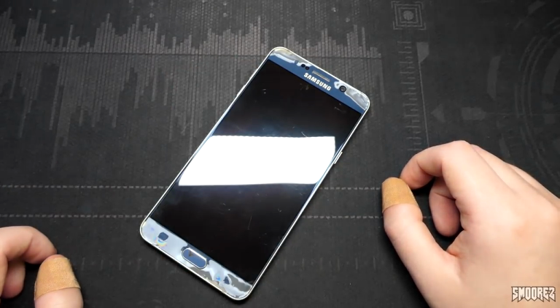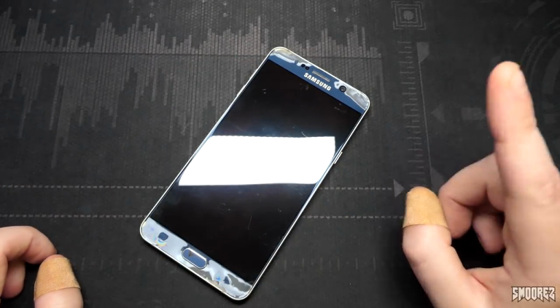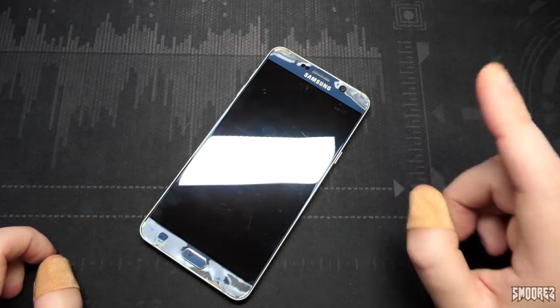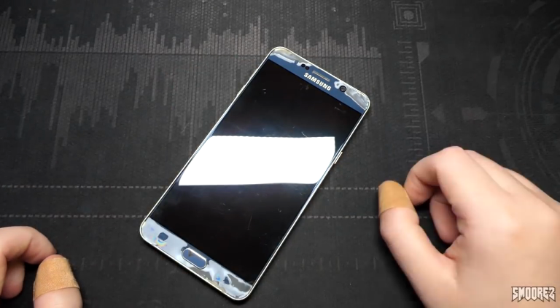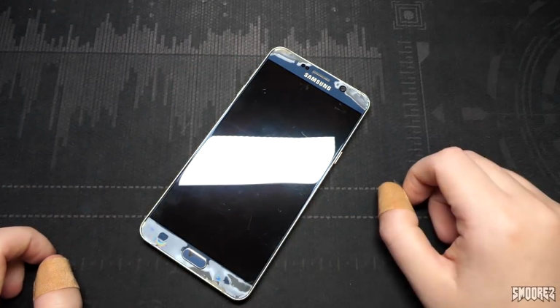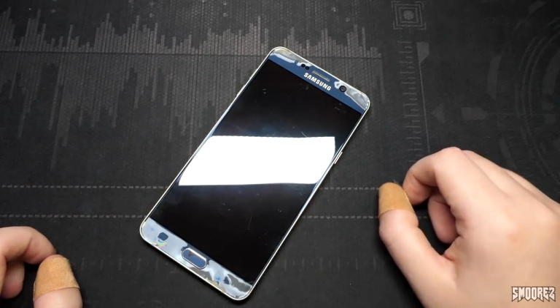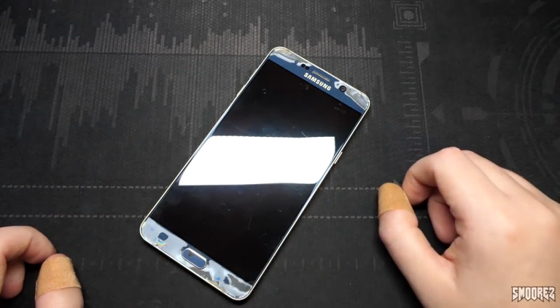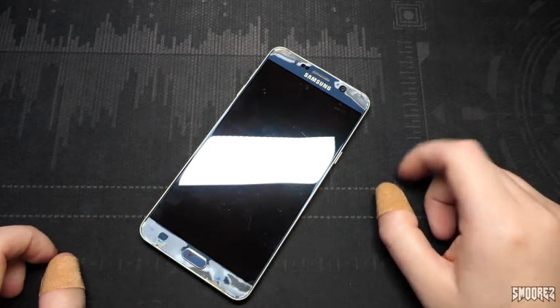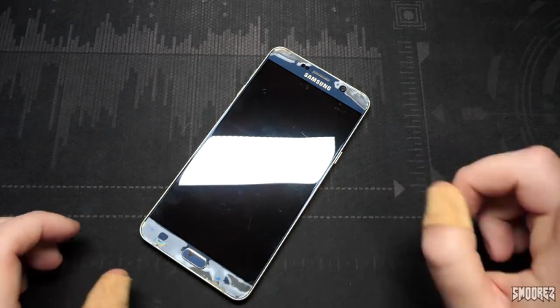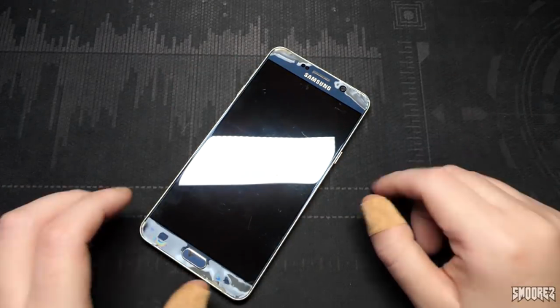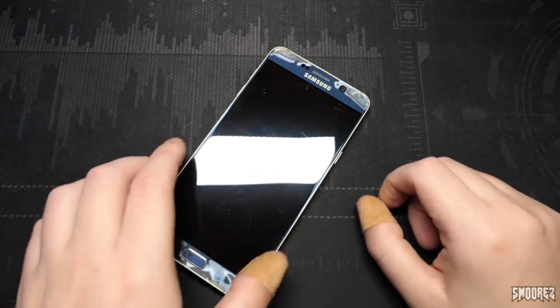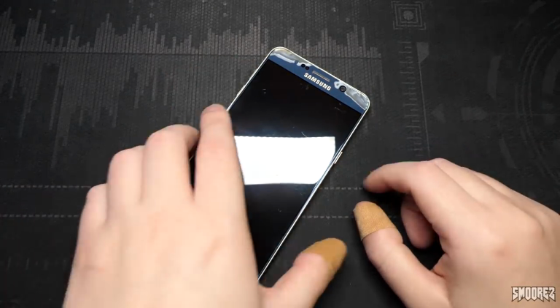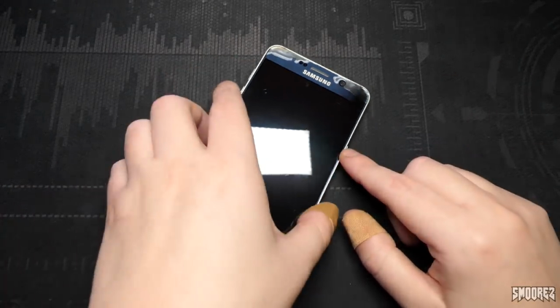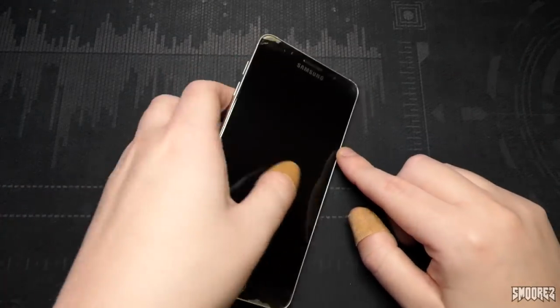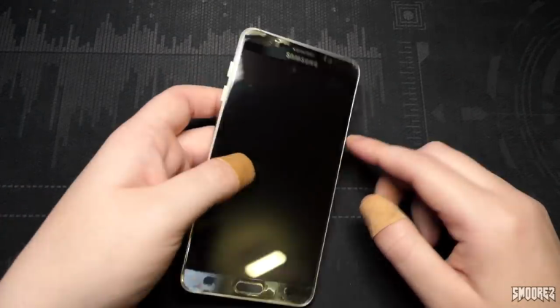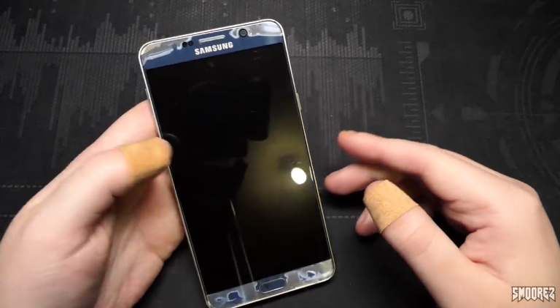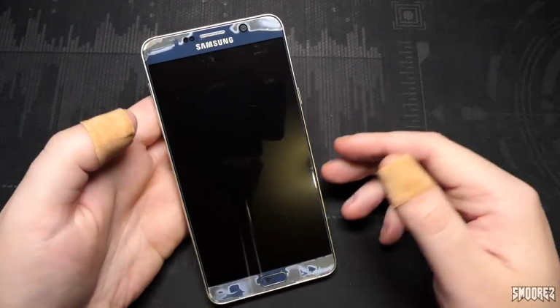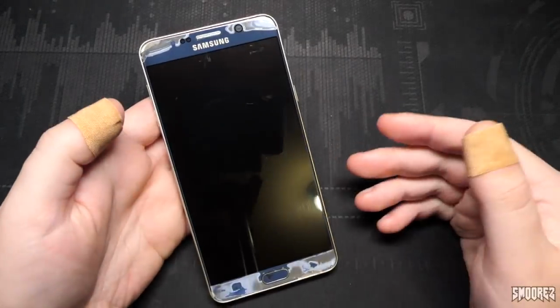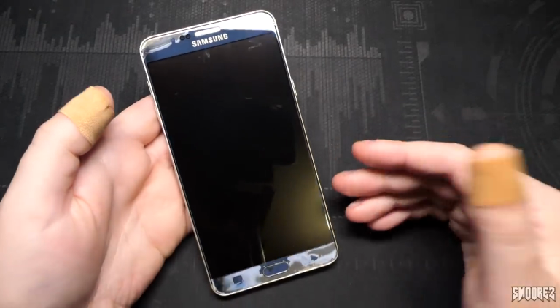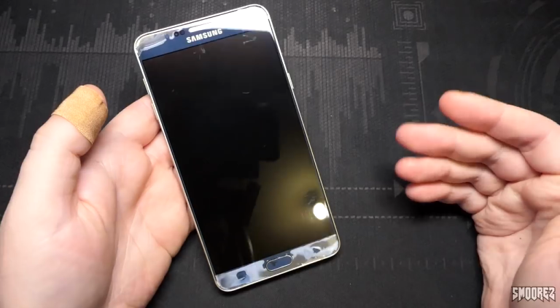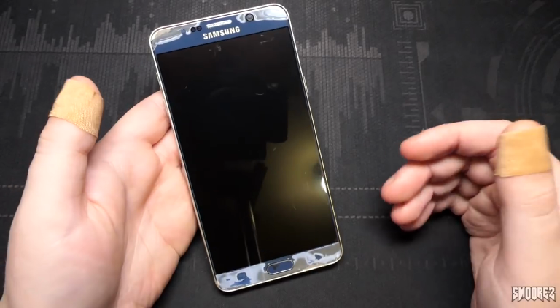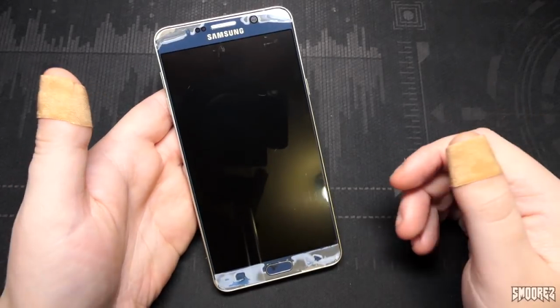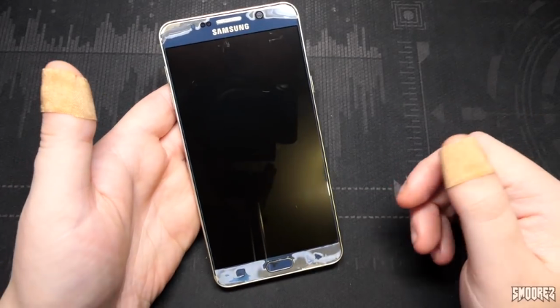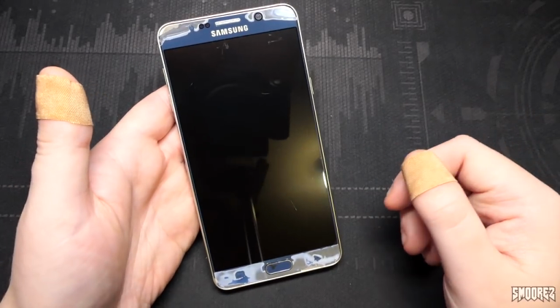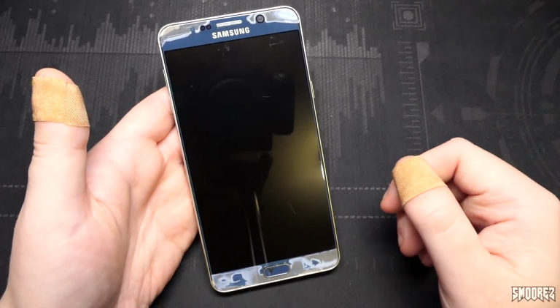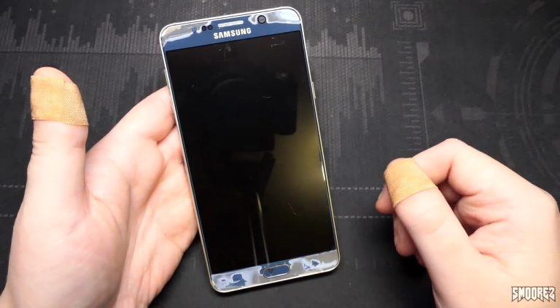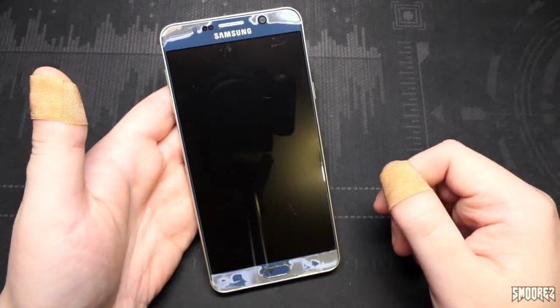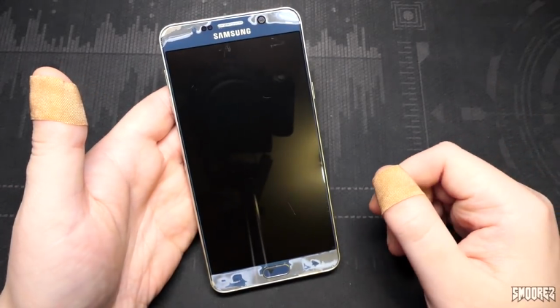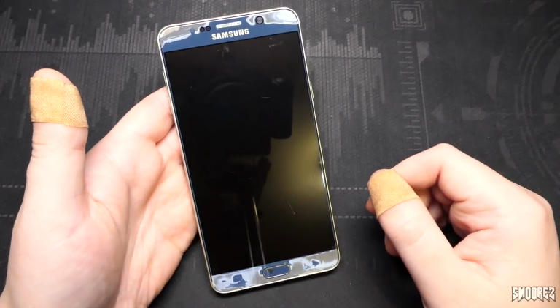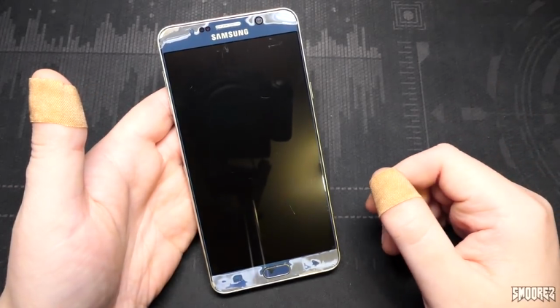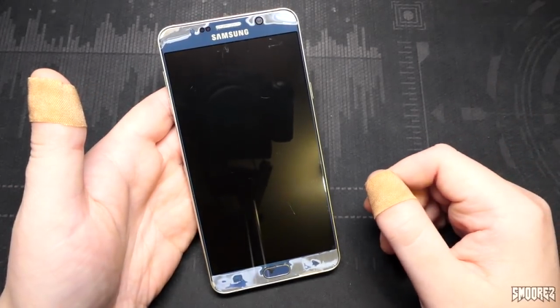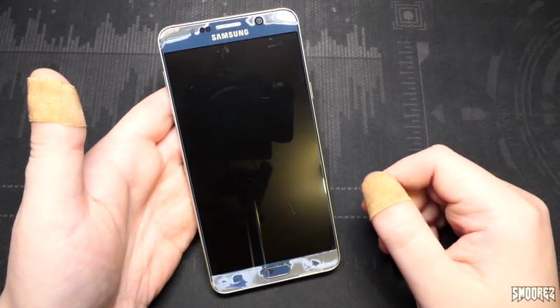This is not the Goofone Note 5. Fooled you. Now this is a legit Note 5, which has seen better days.